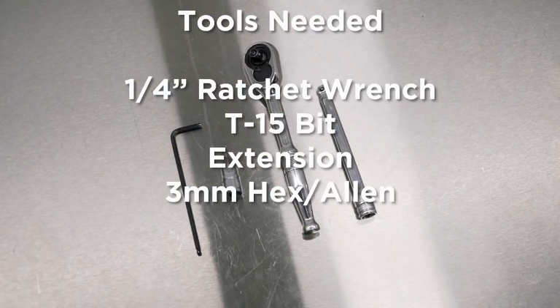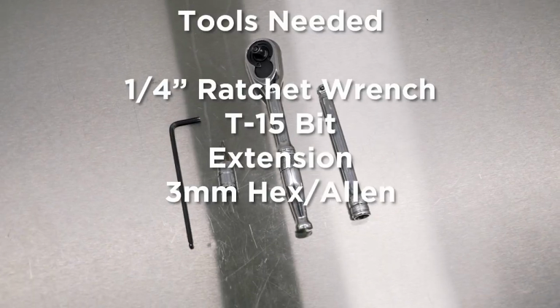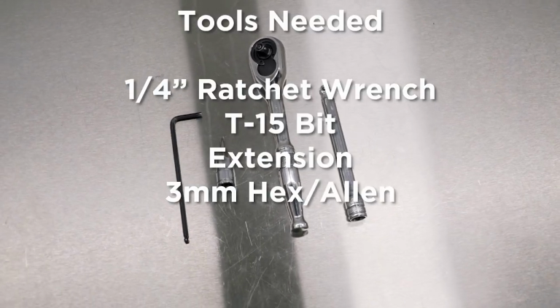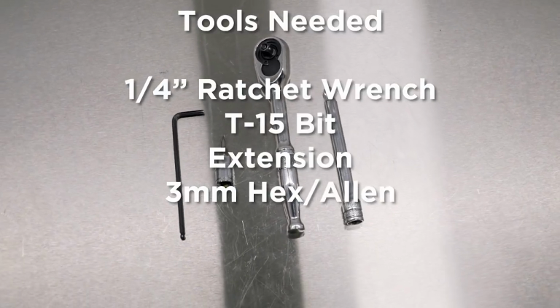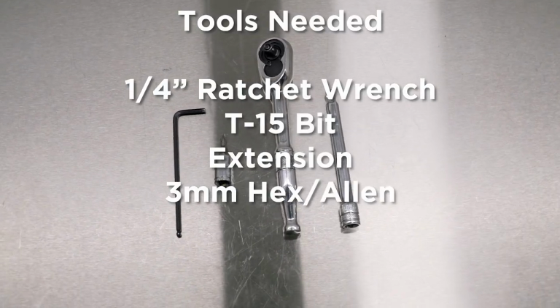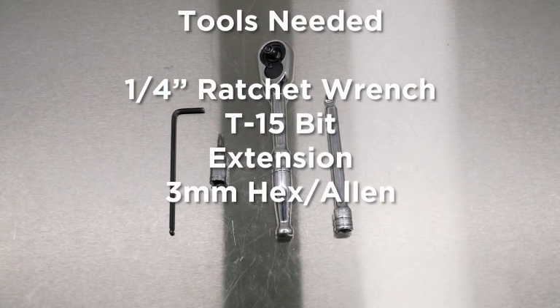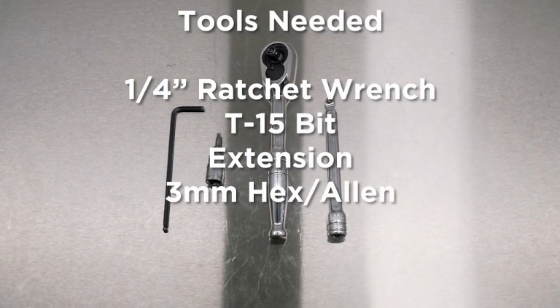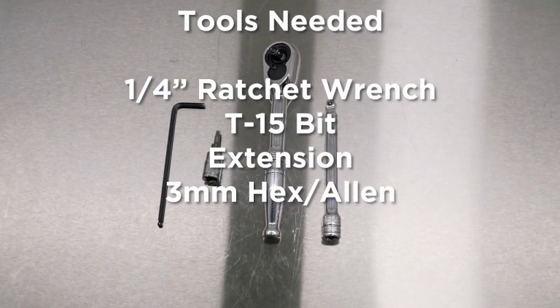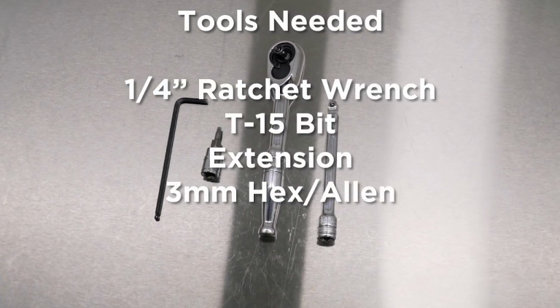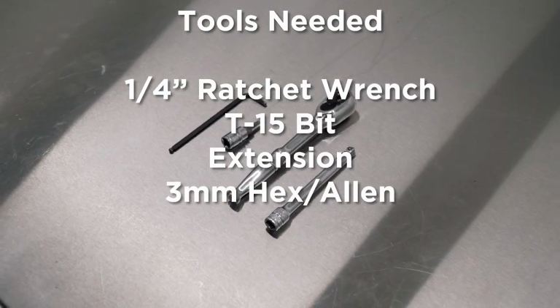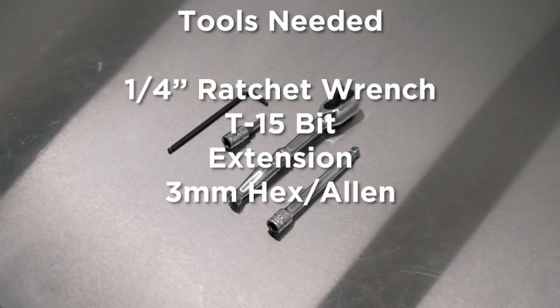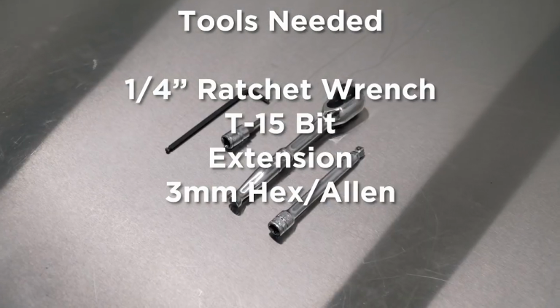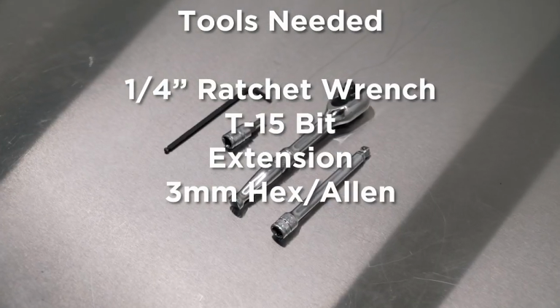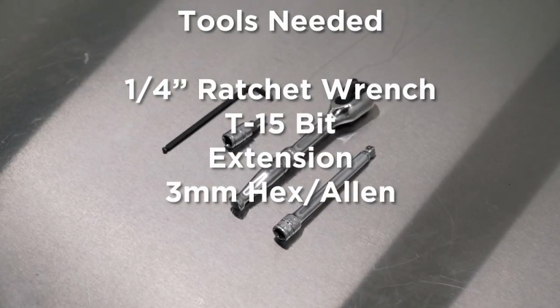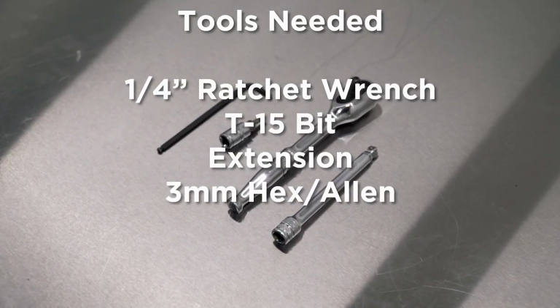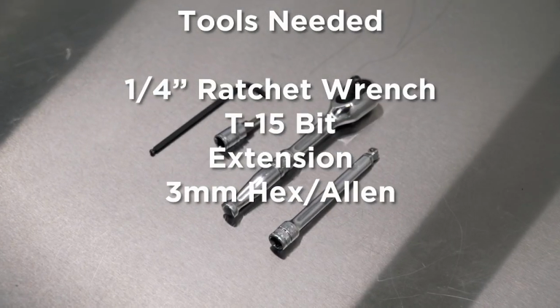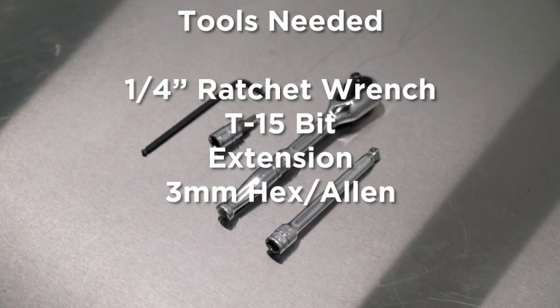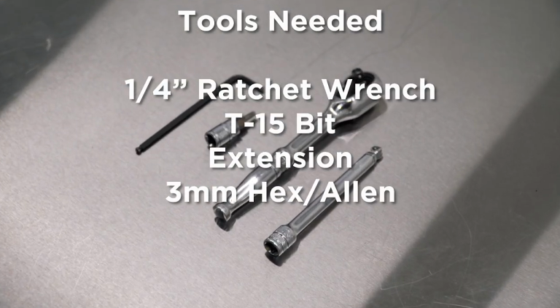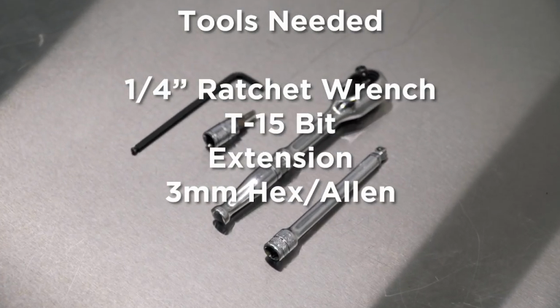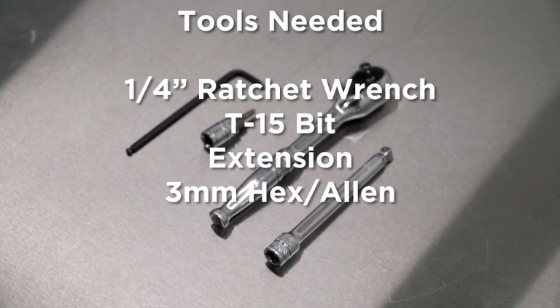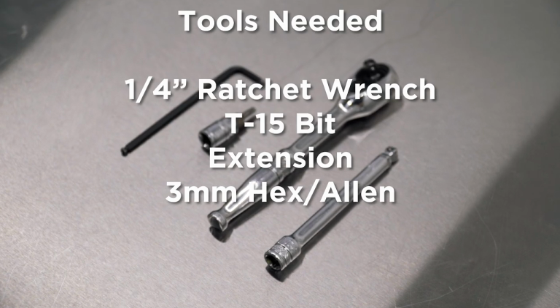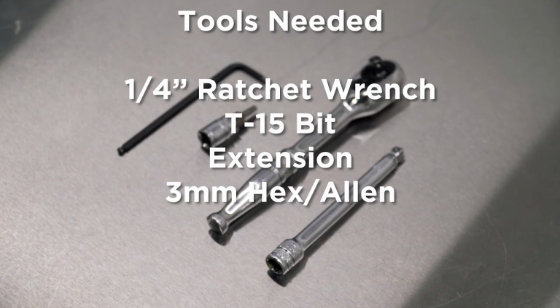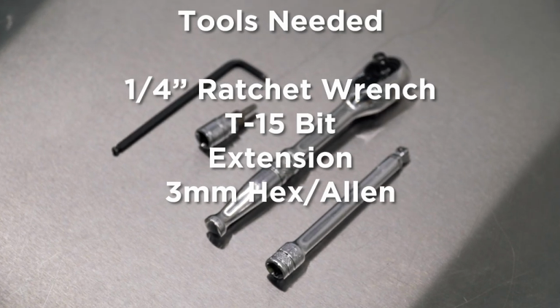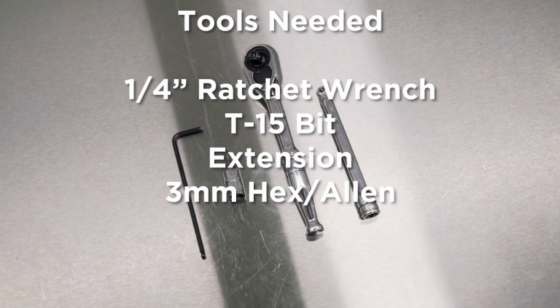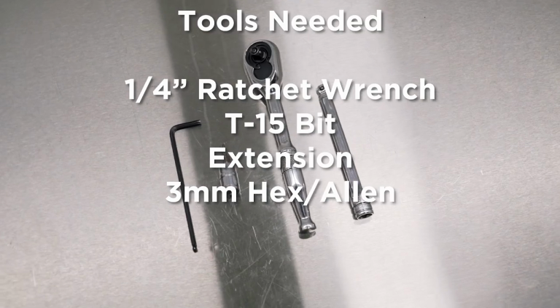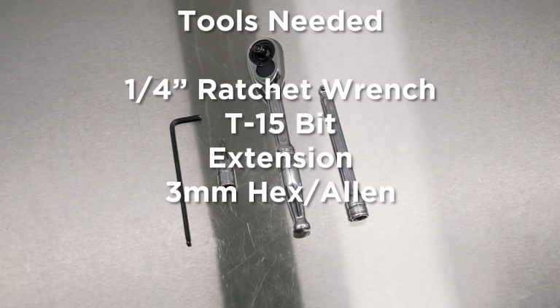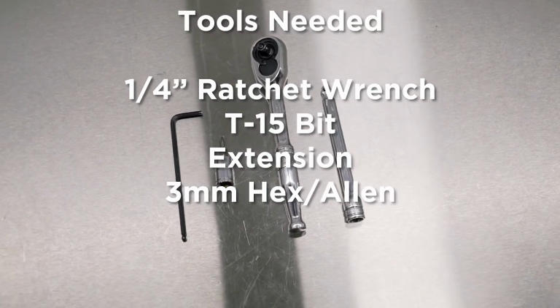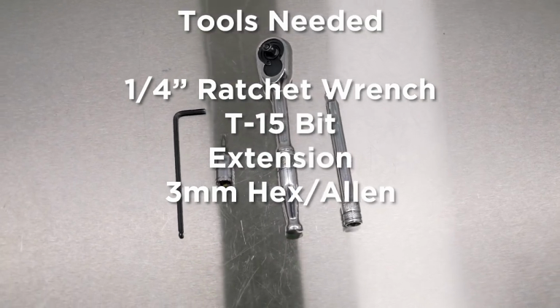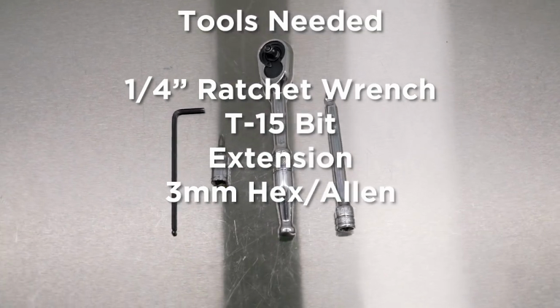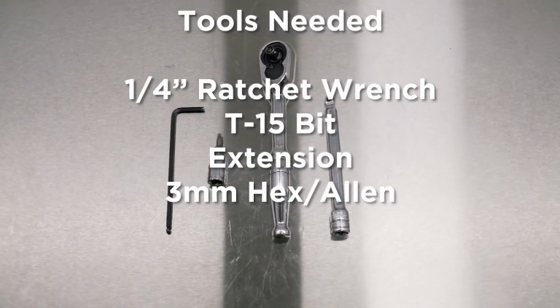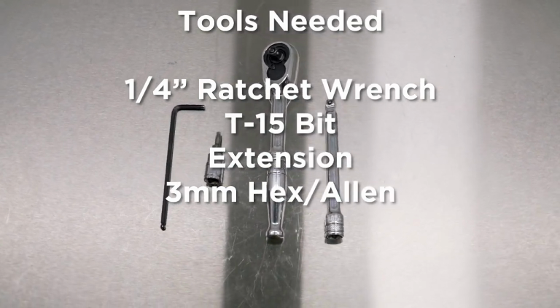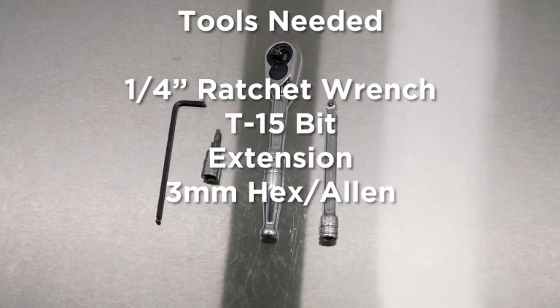Tools needed would be a quarter inch ratchet wrench, a T15 Torx bit, an extension, and a 3mm Allen.